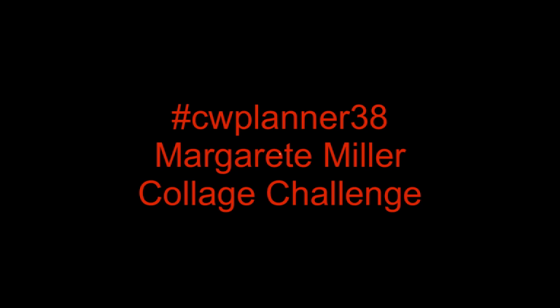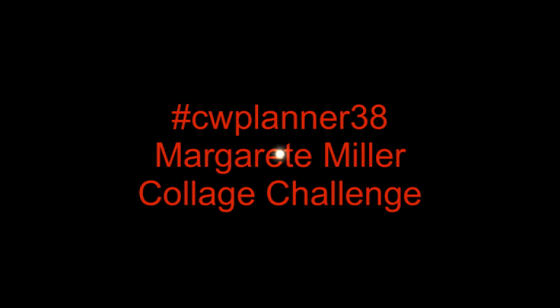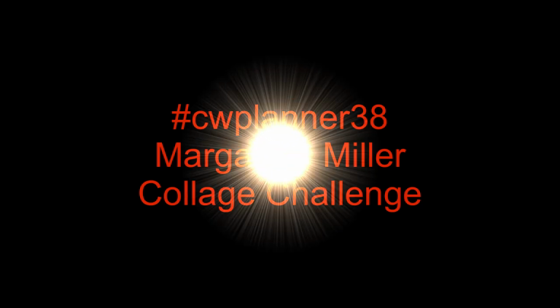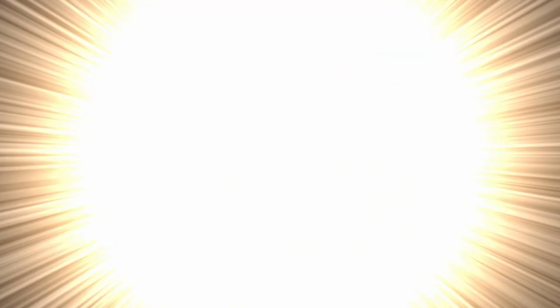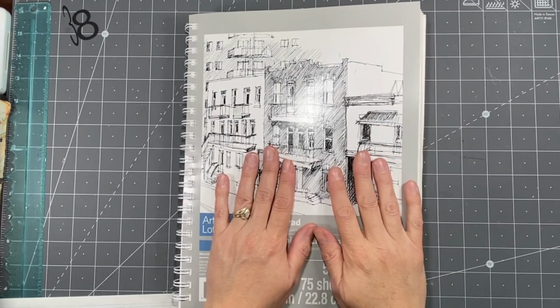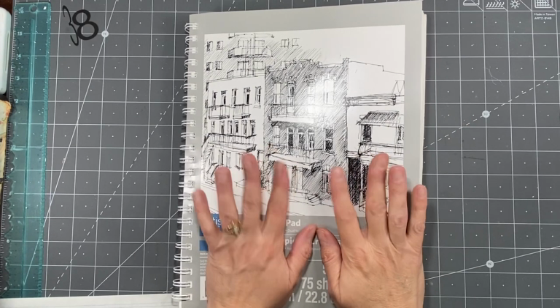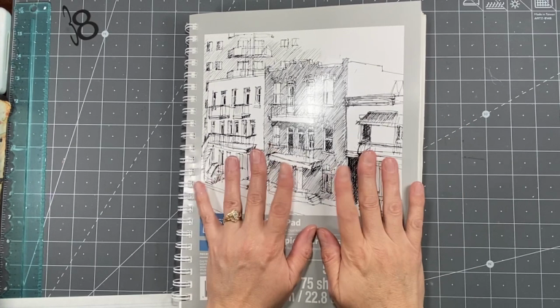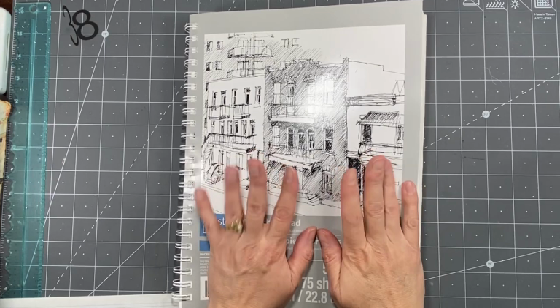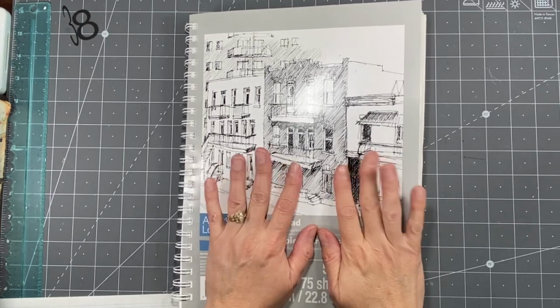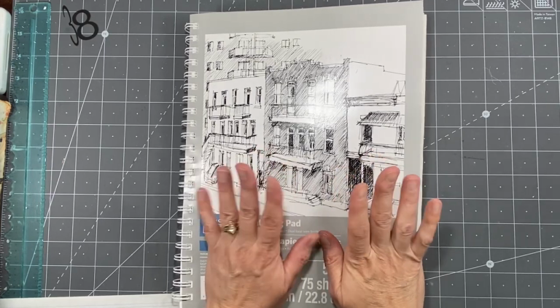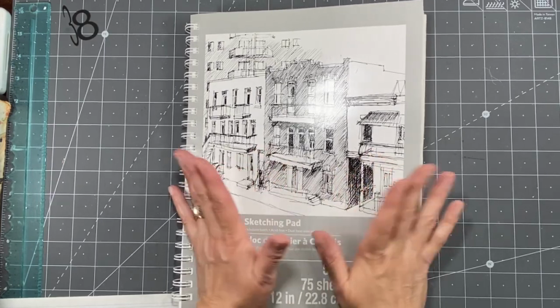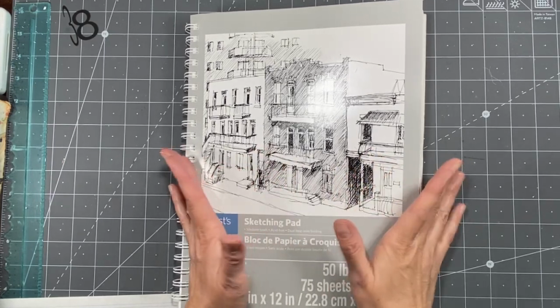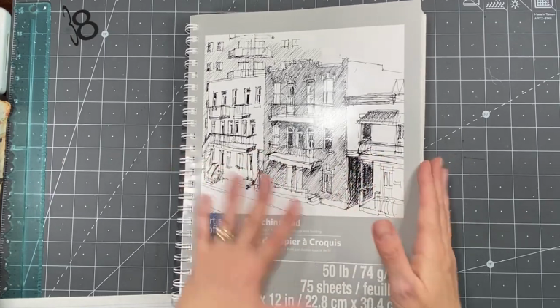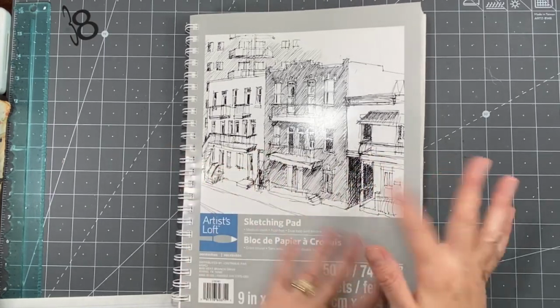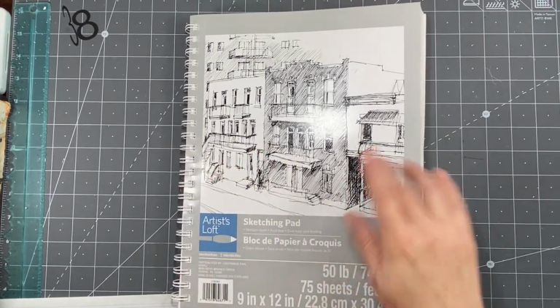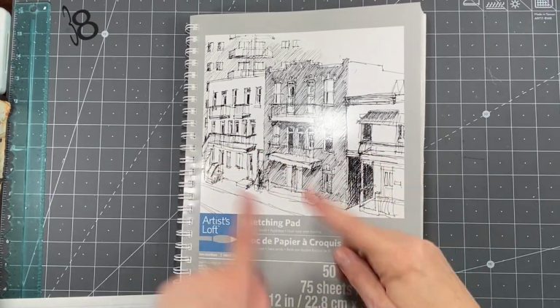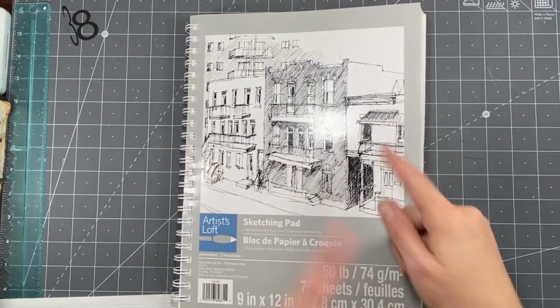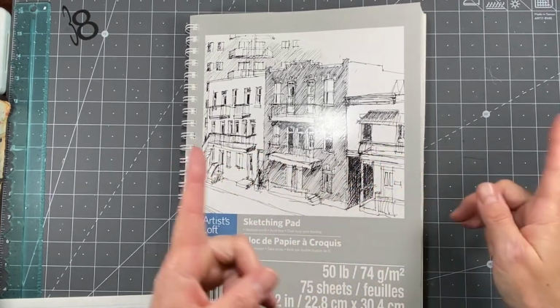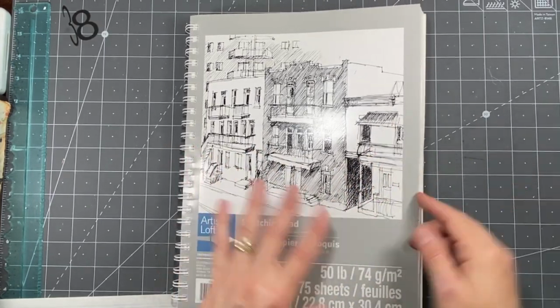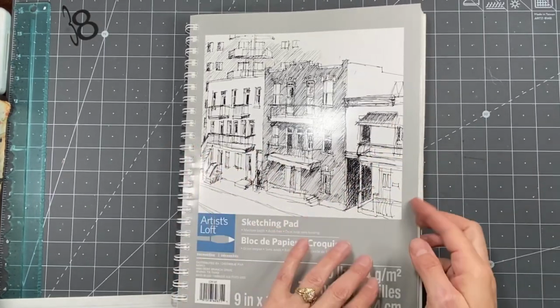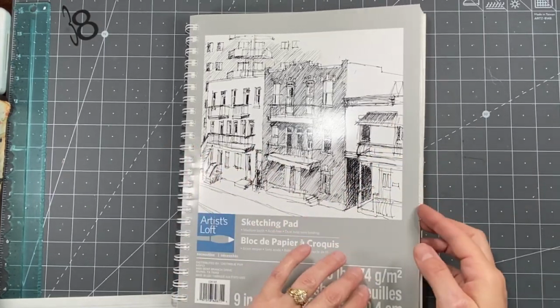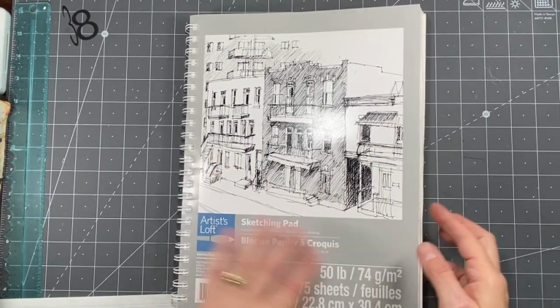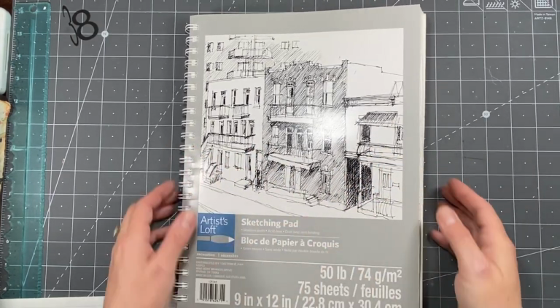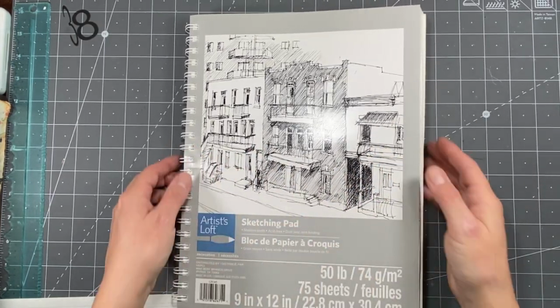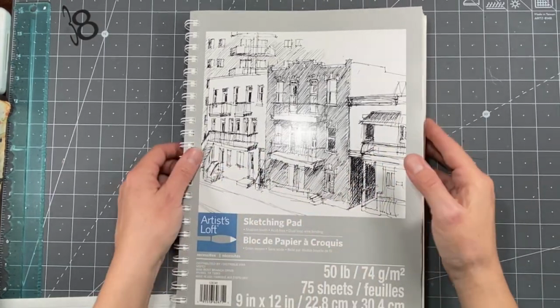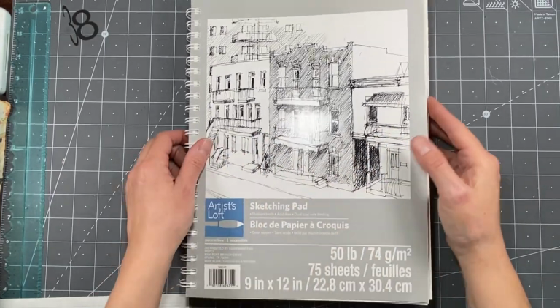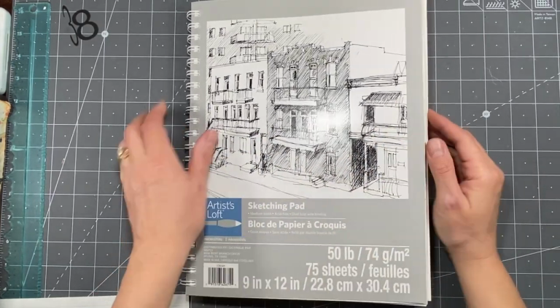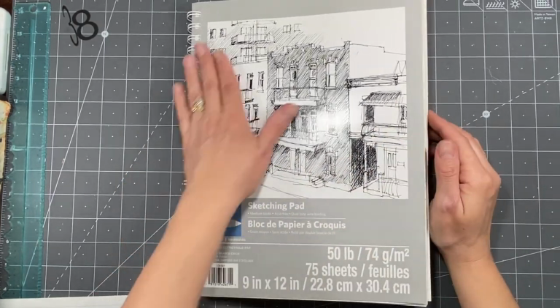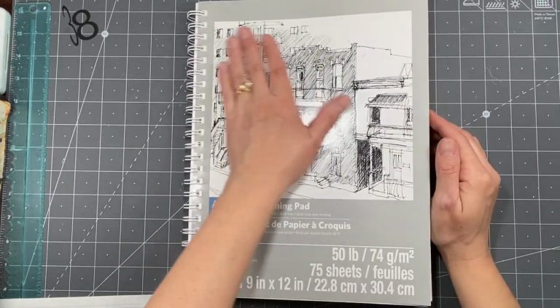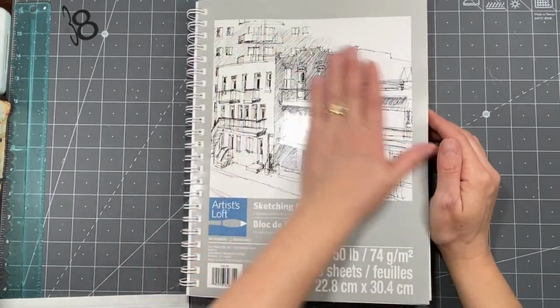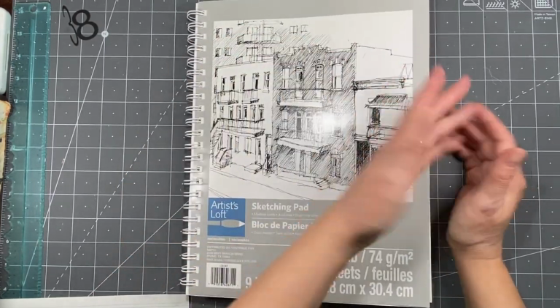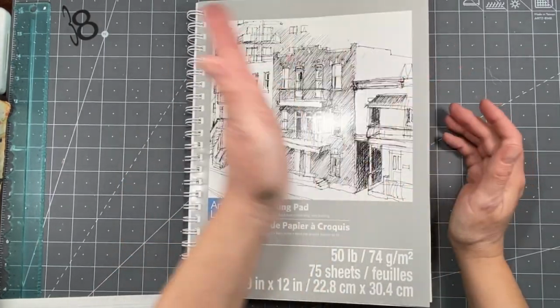Hi everybody, it's Amy at Crafty Cat, and you know what today is. It is Marguerite Miller Collage Day for me.